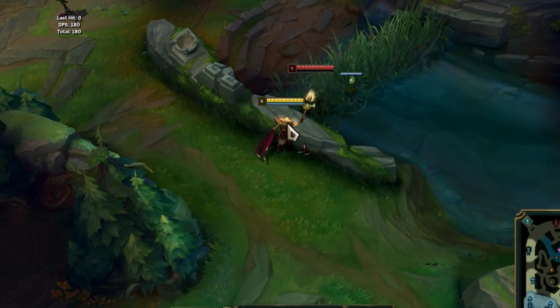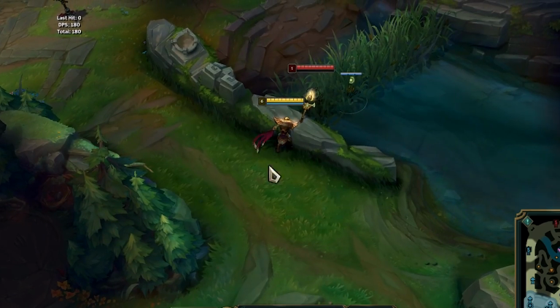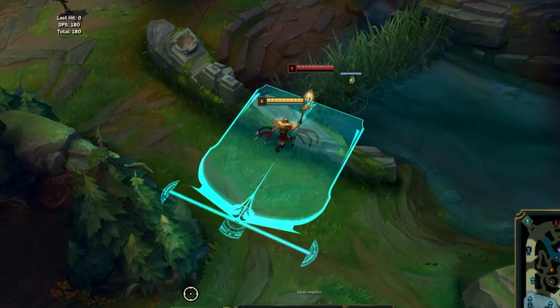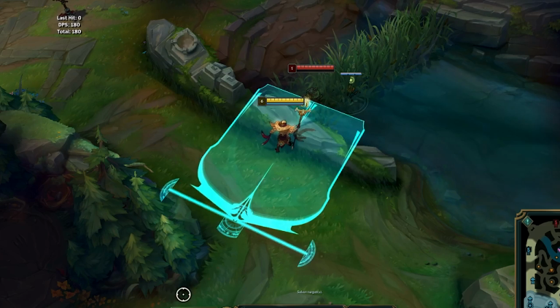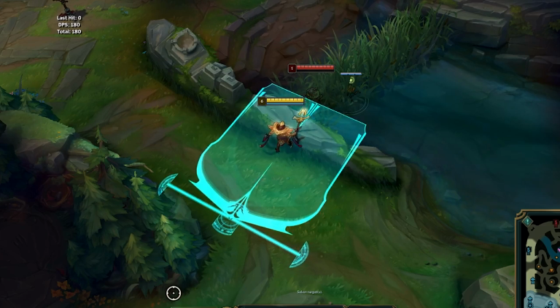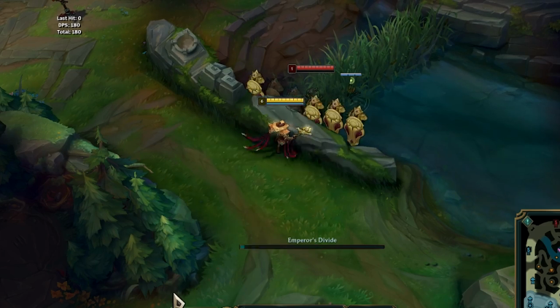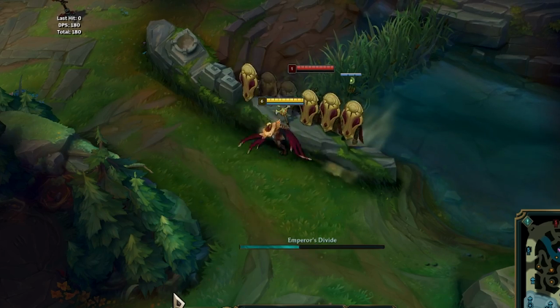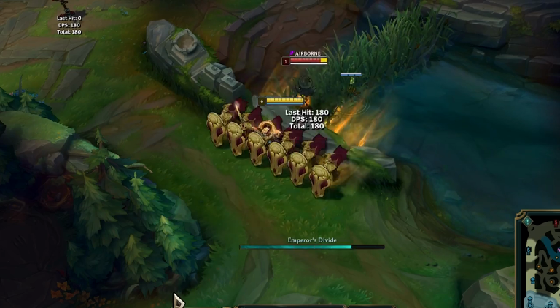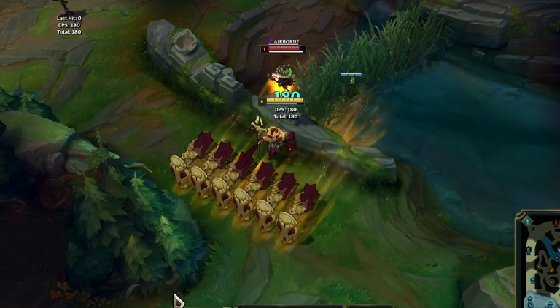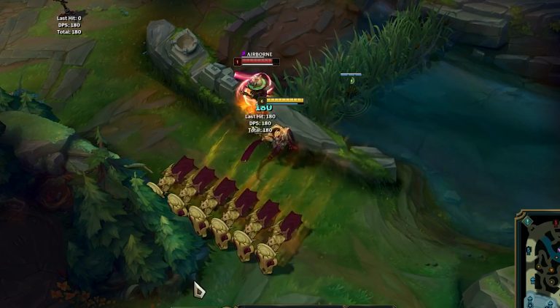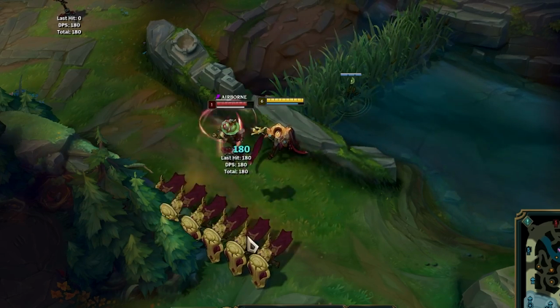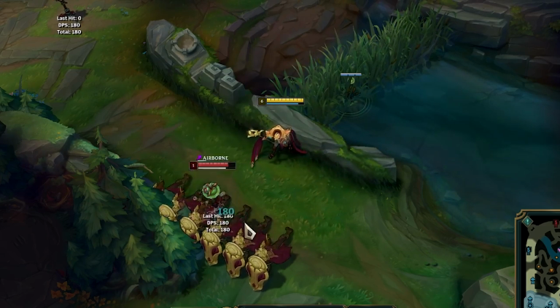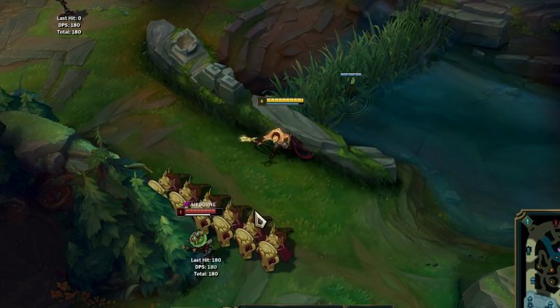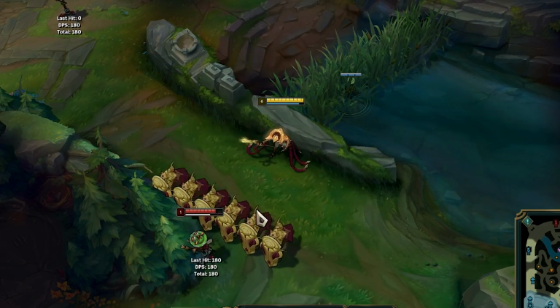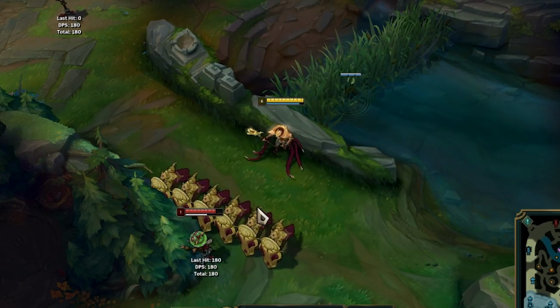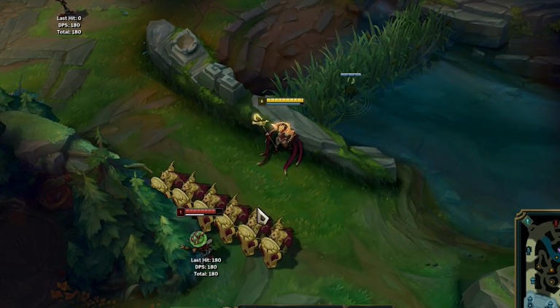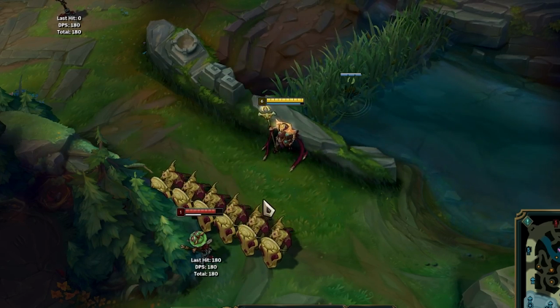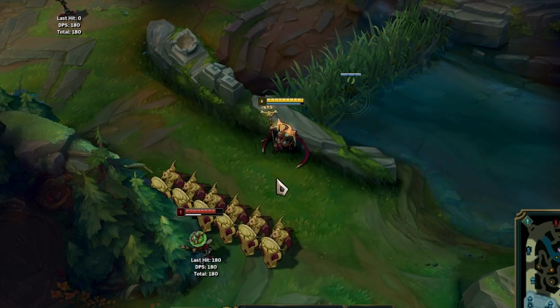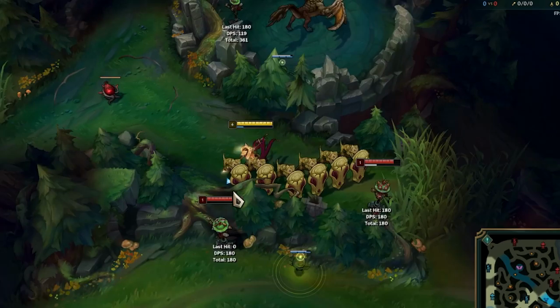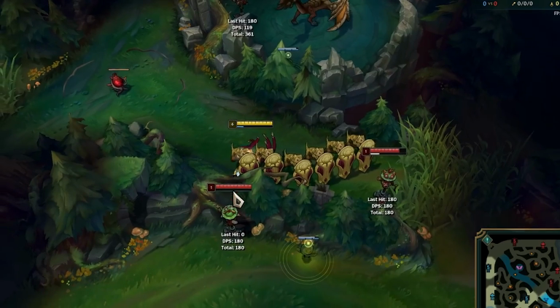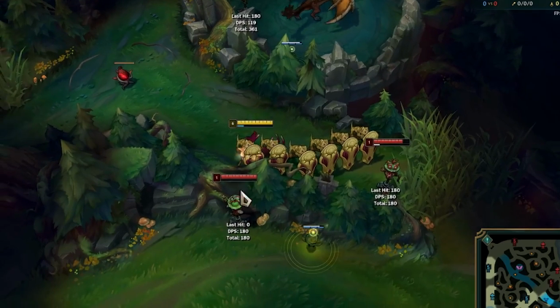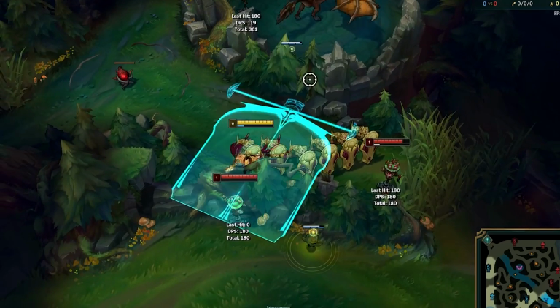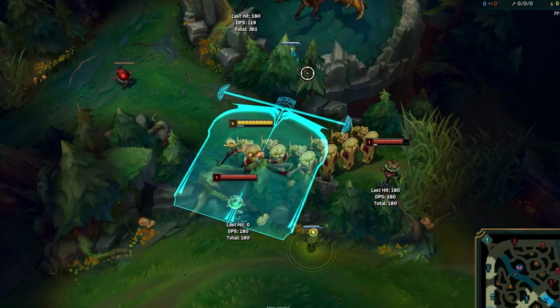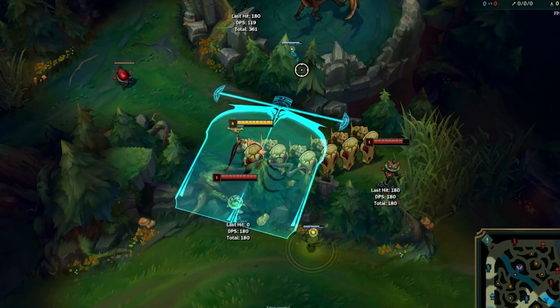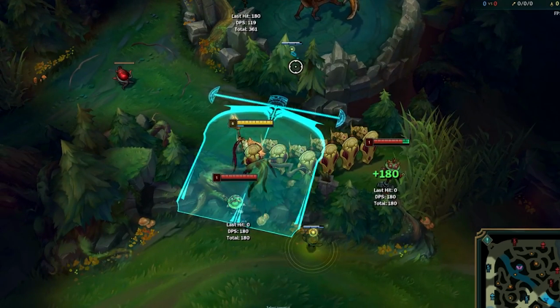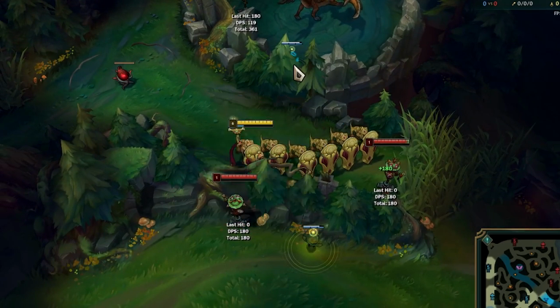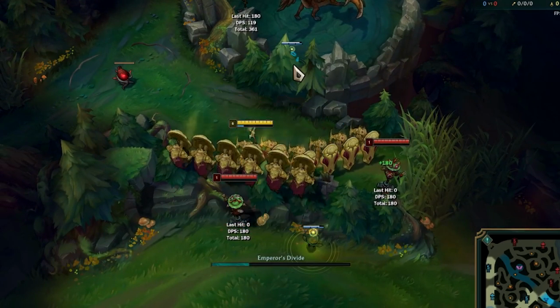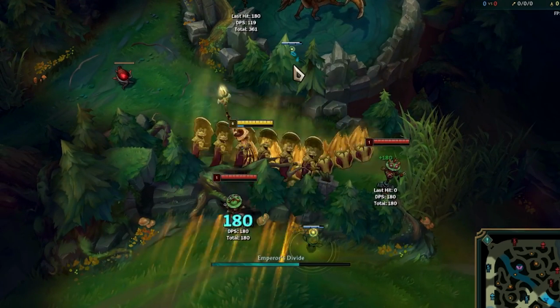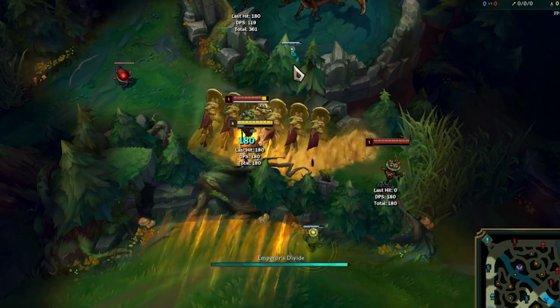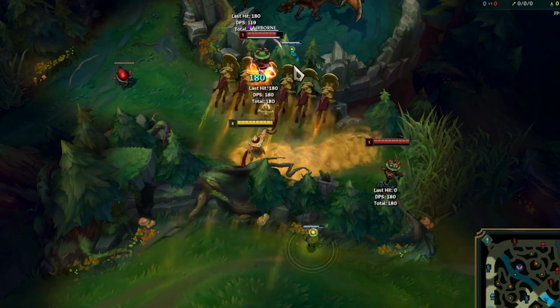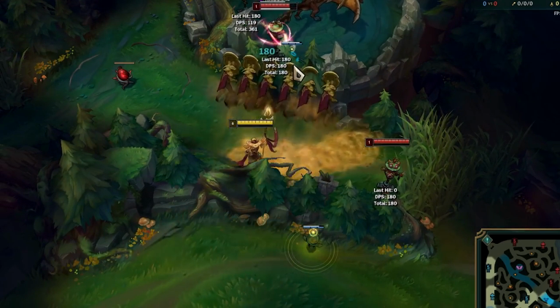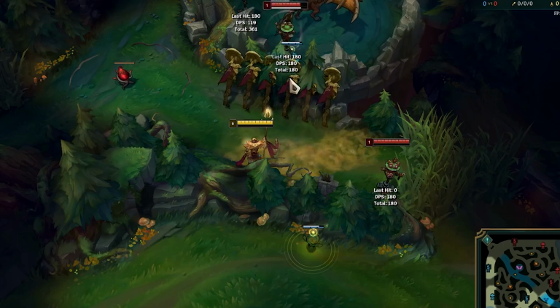Azir's R starts from behind him. When near a thin wall, you can ult enemies to the other side of the wall.